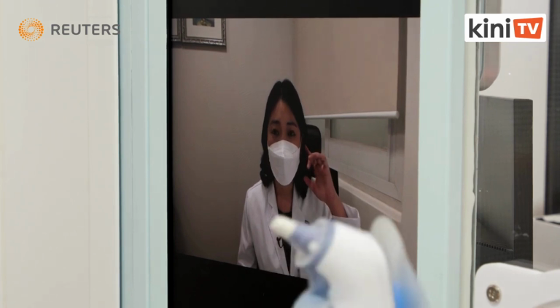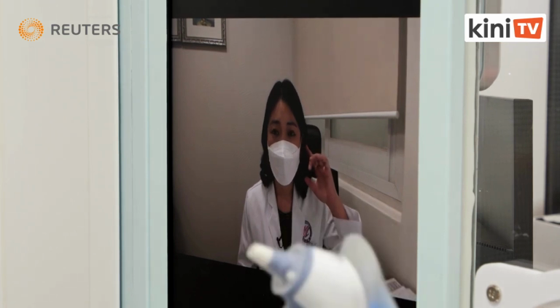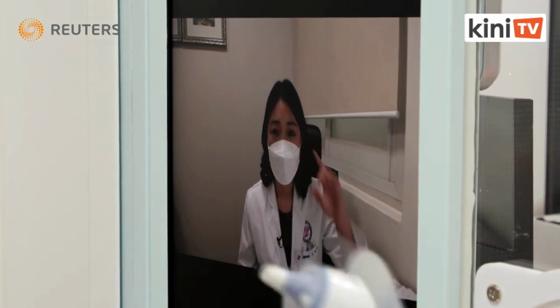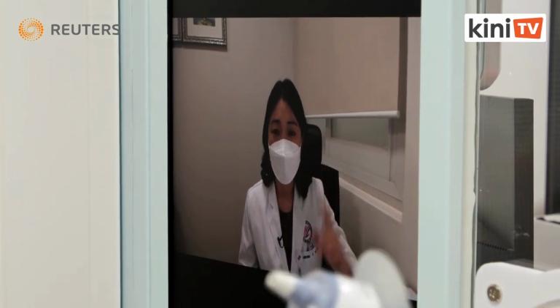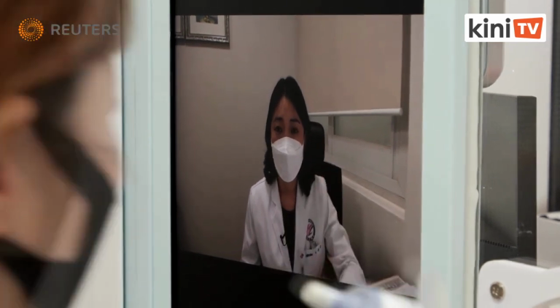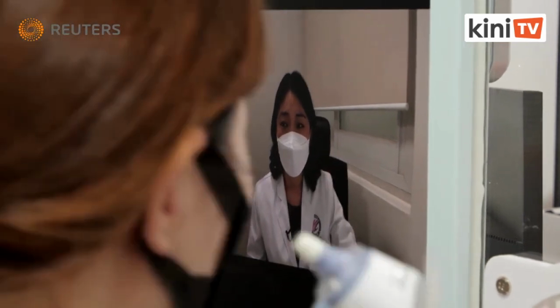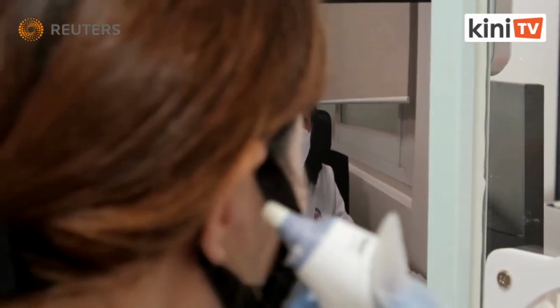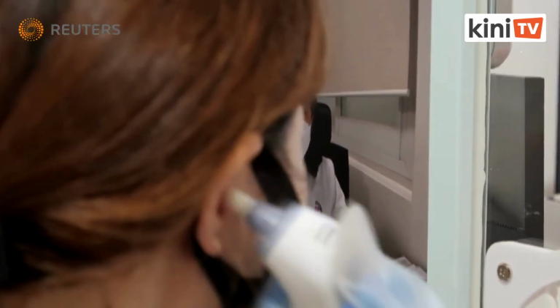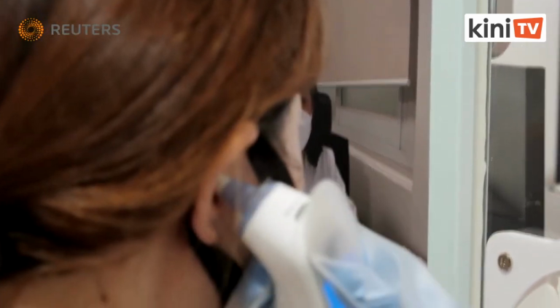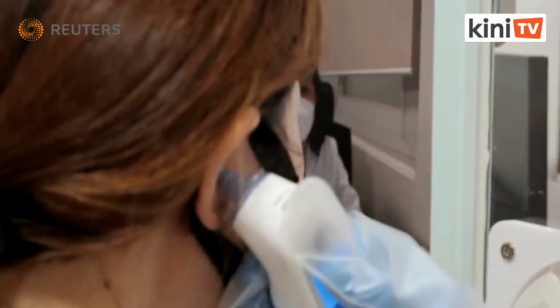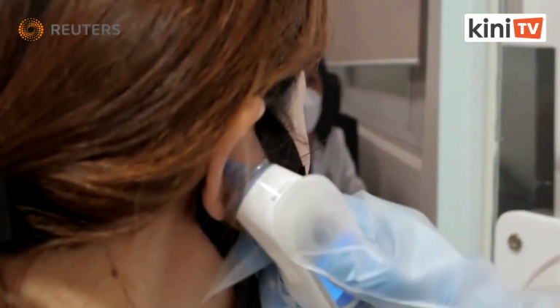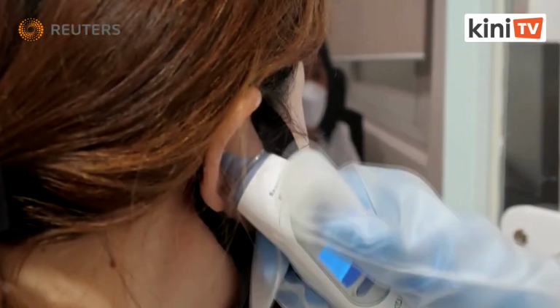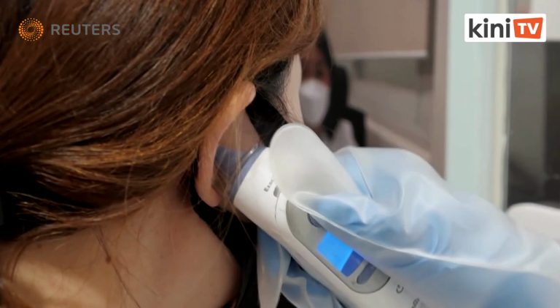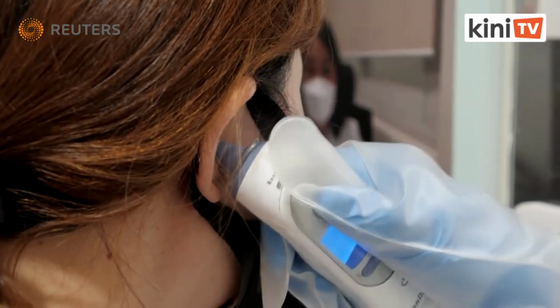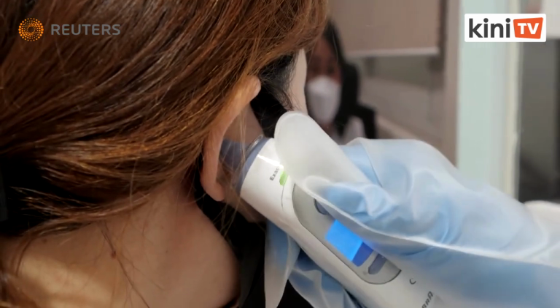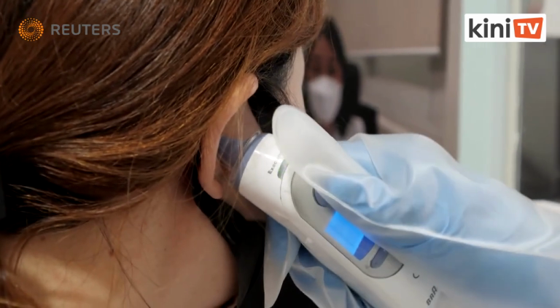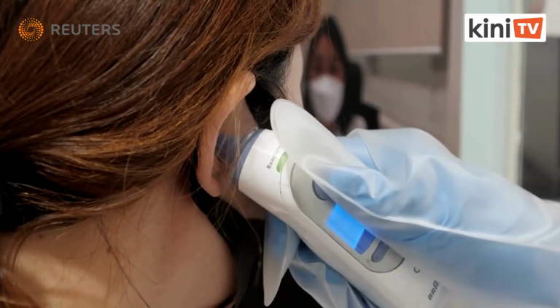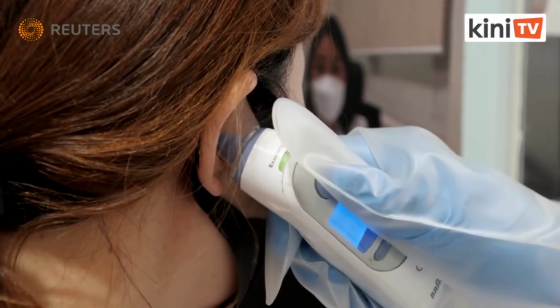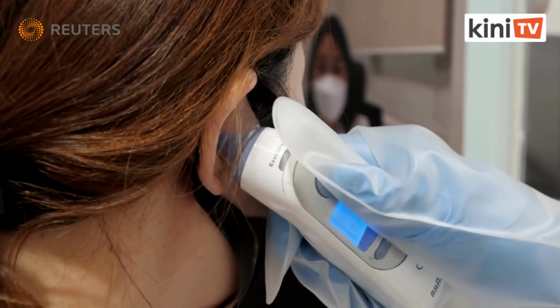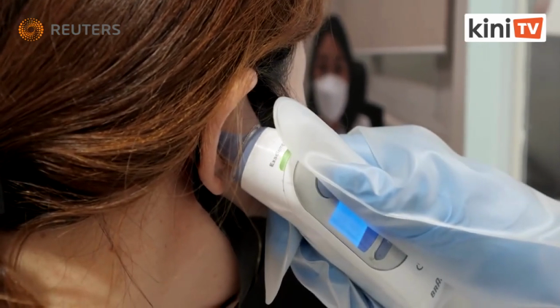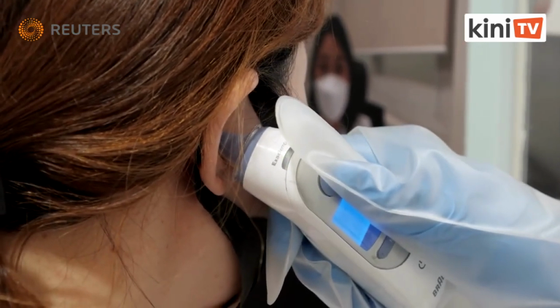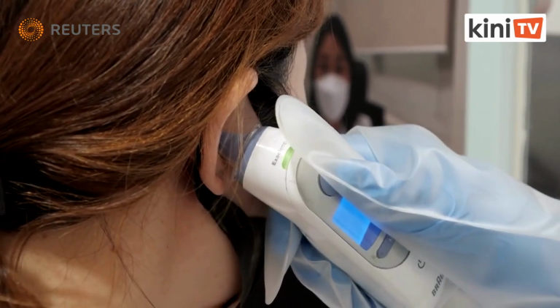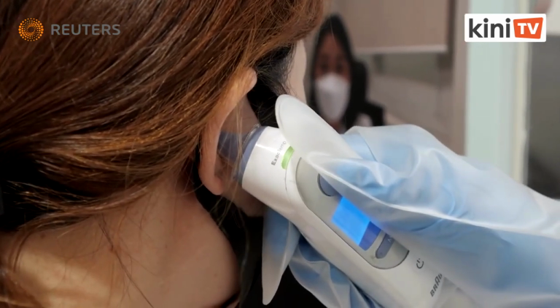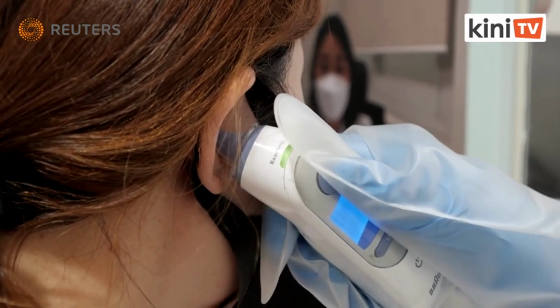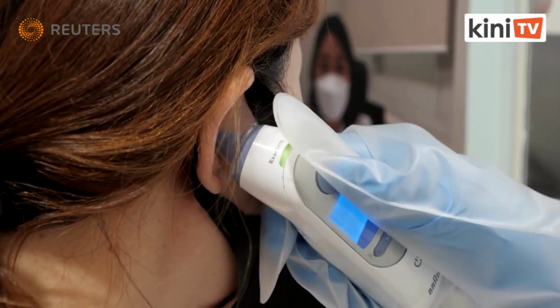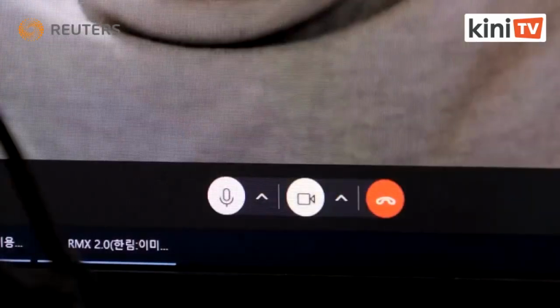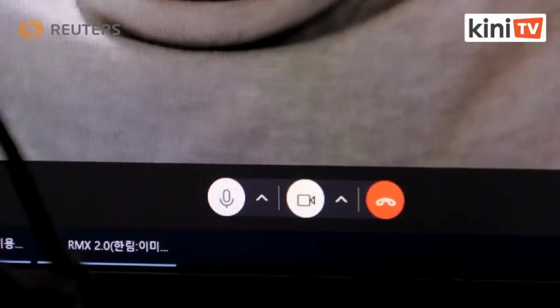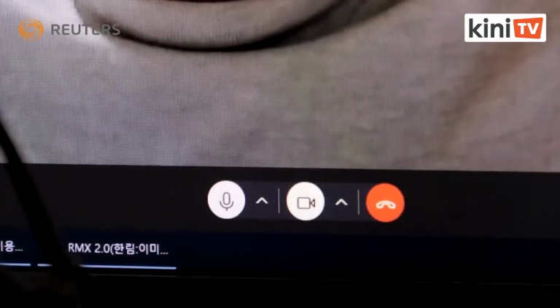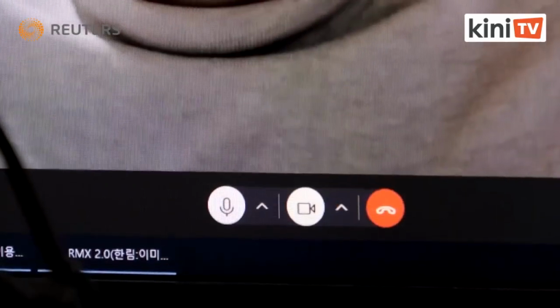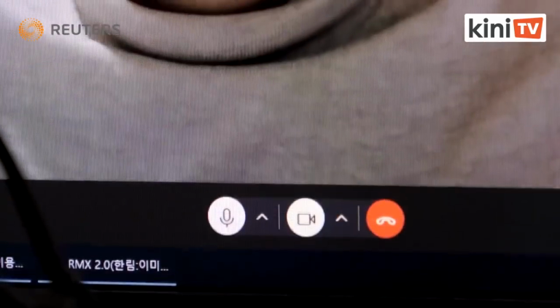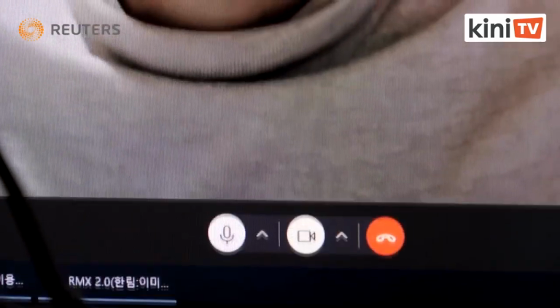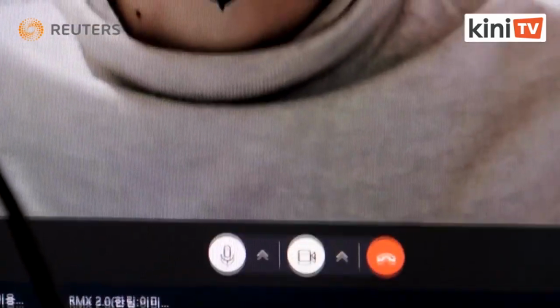Previously, patients with fevers or respiratory symptoms had to wait long hours to see a doctor and had to be isolated.